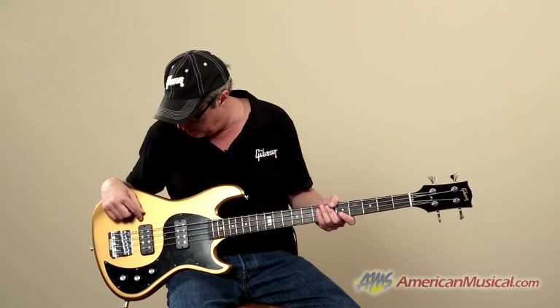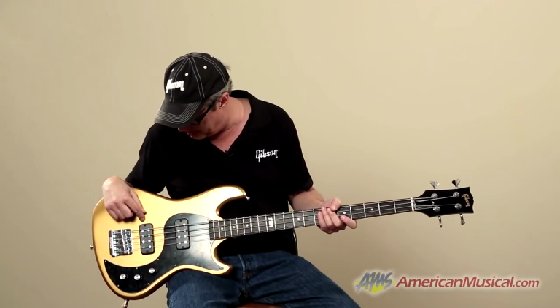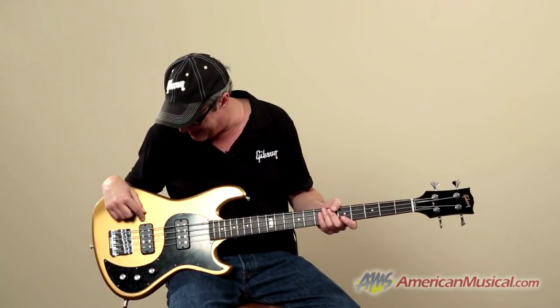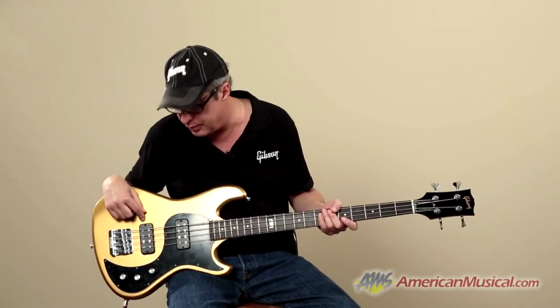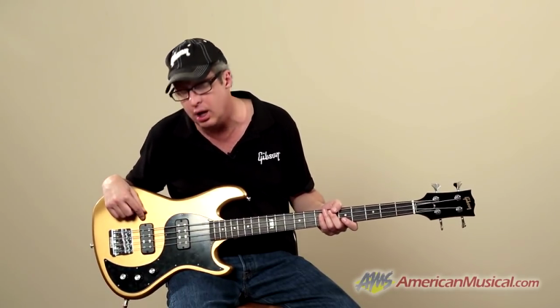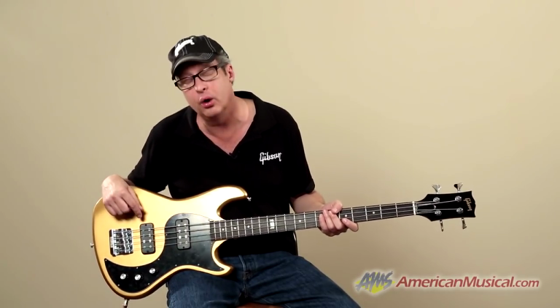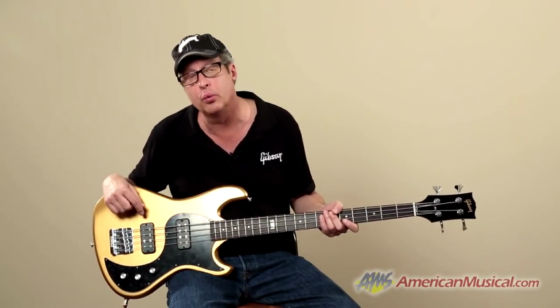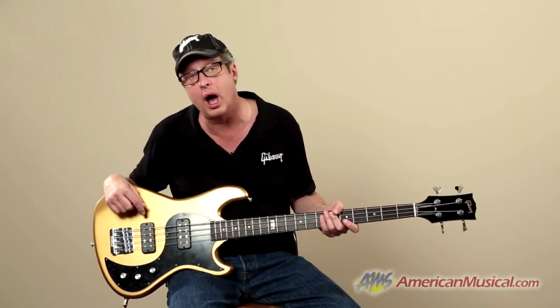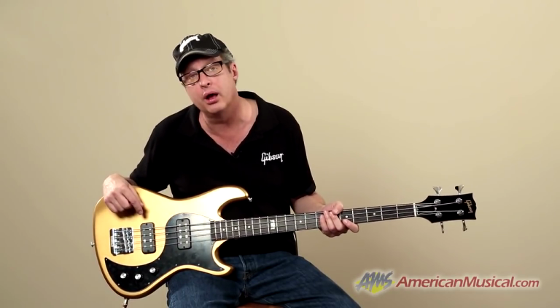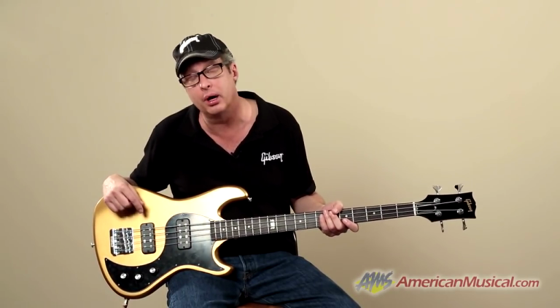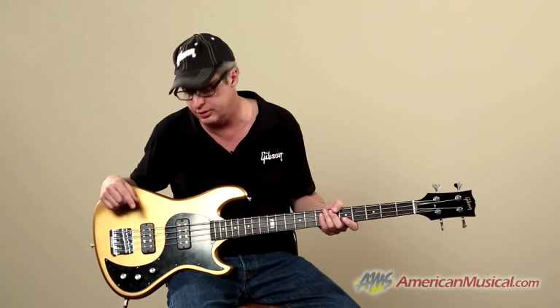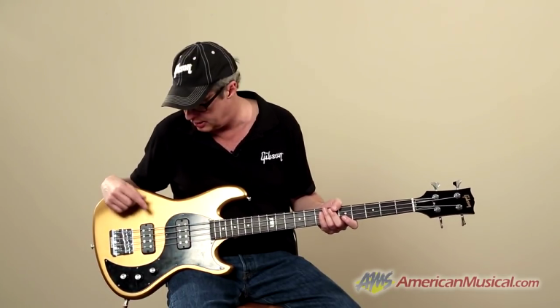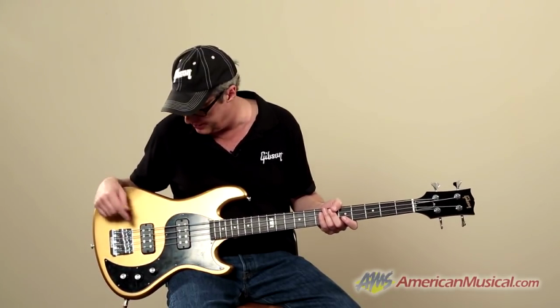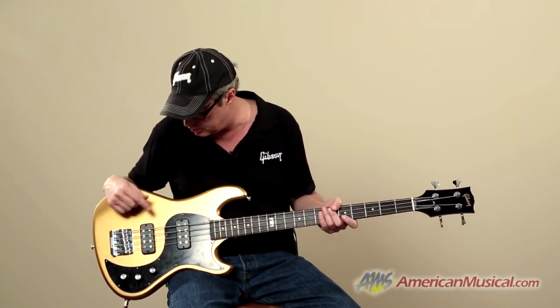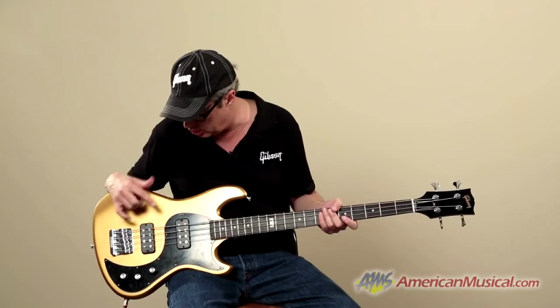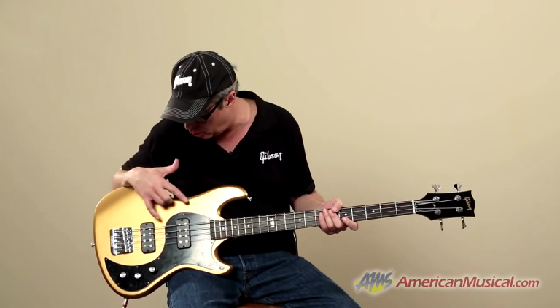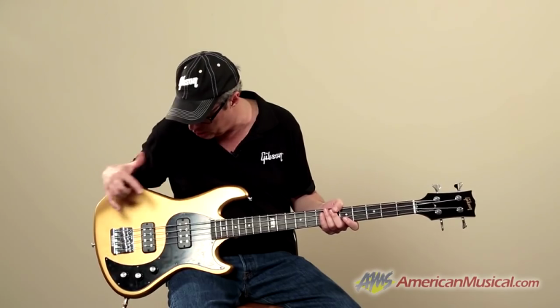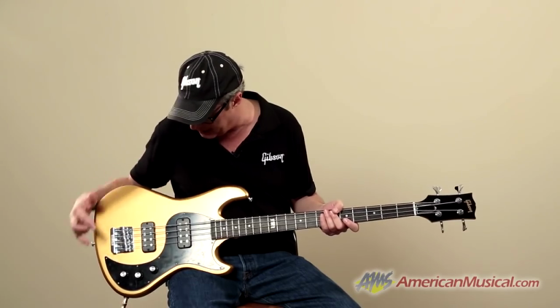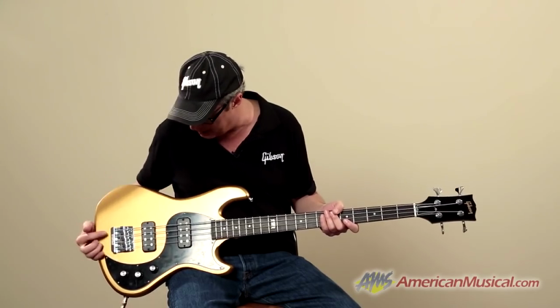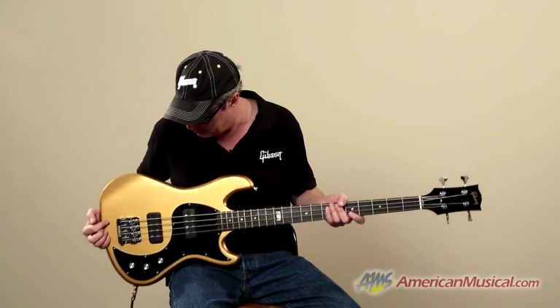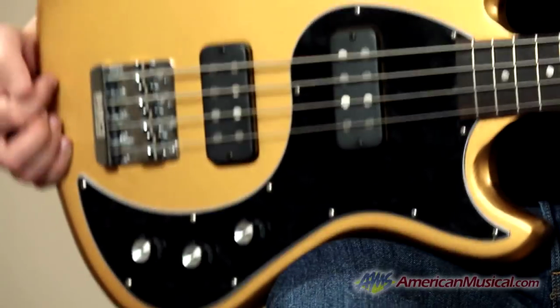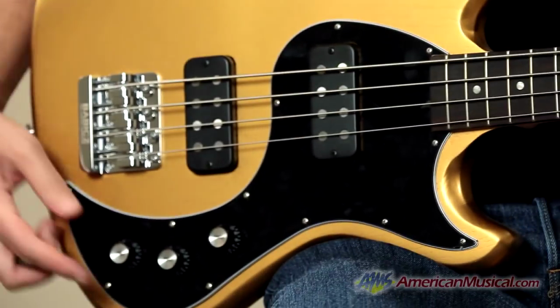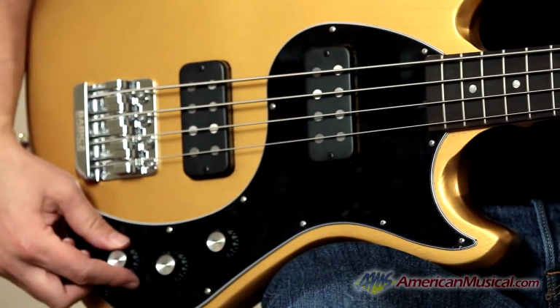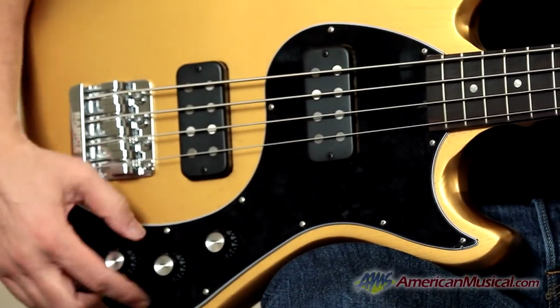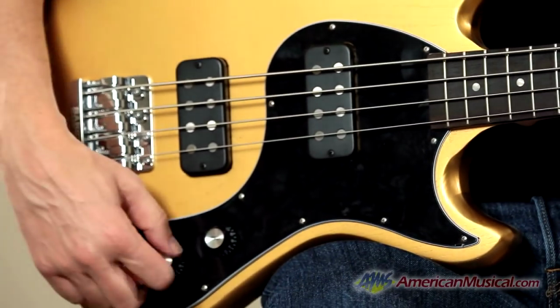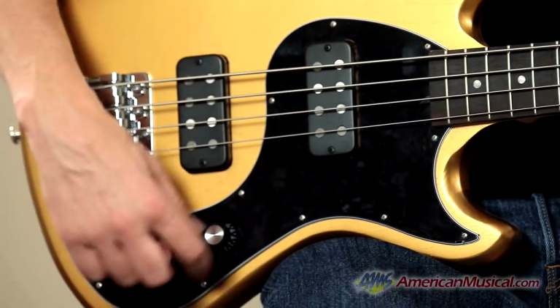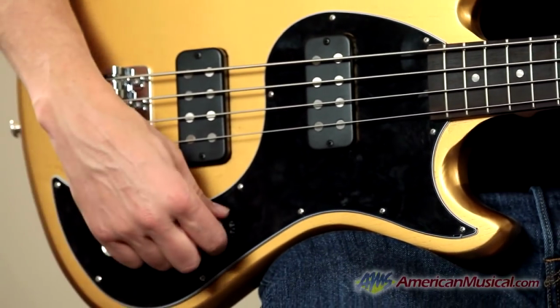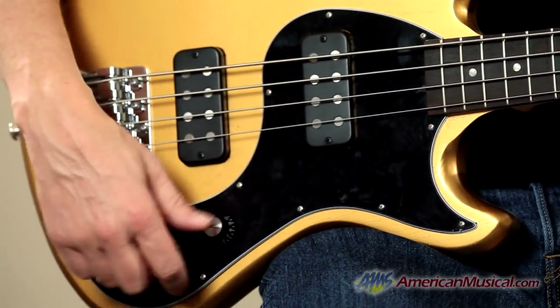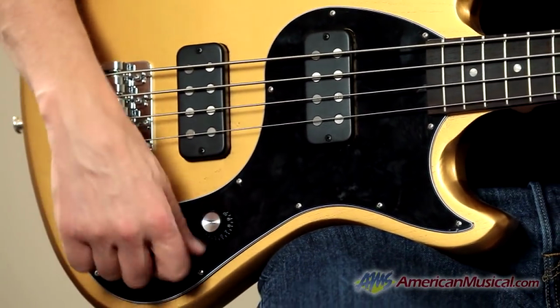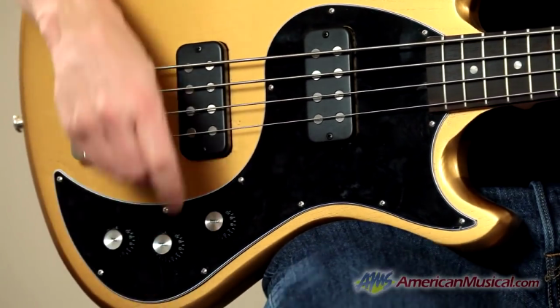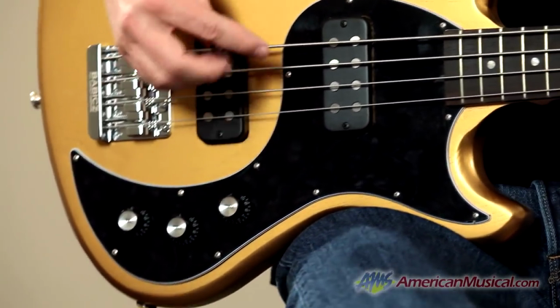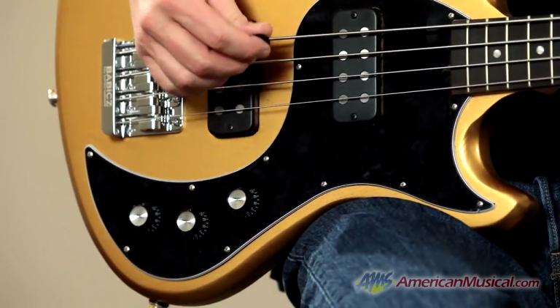We have Alnico rod humbuckers here, and these are all coil tapped. So I'm going to play through some of those right now so you can hear them.